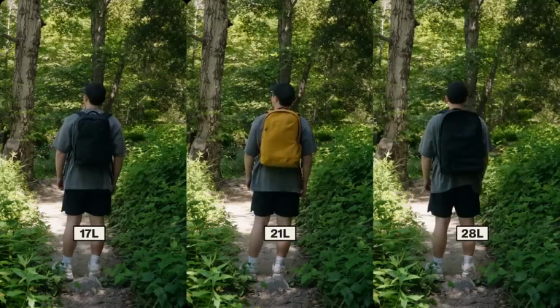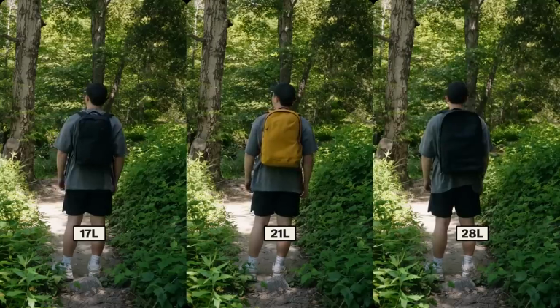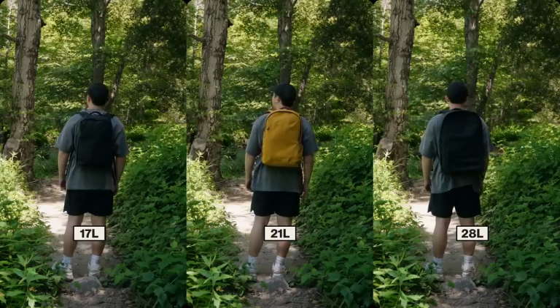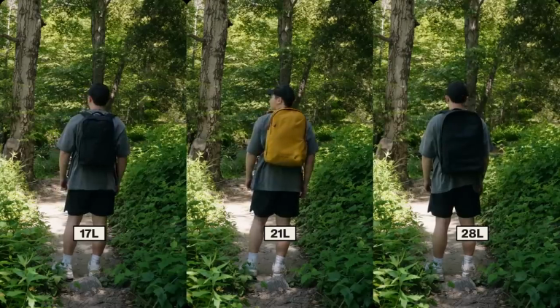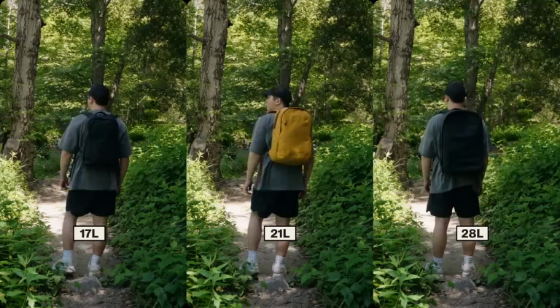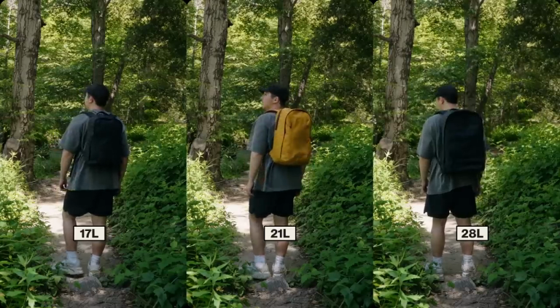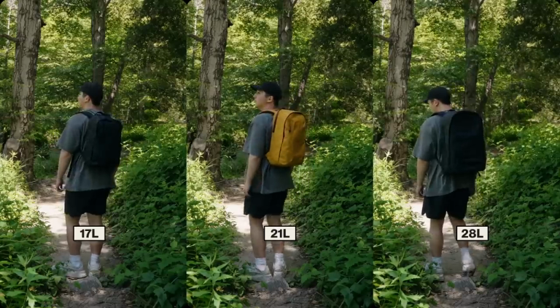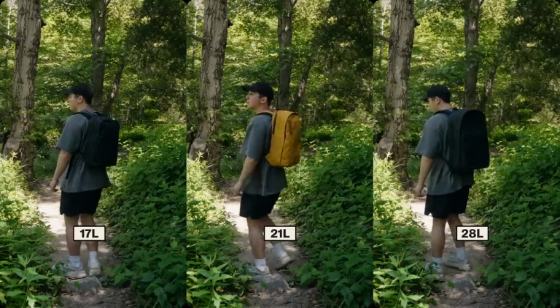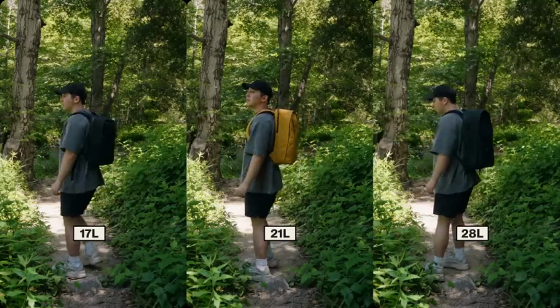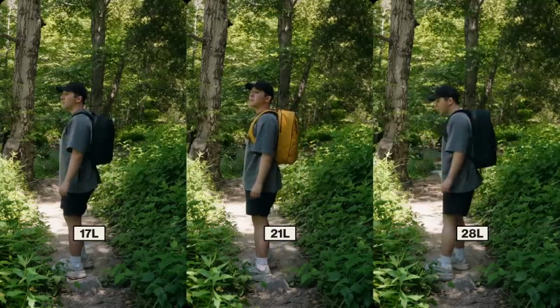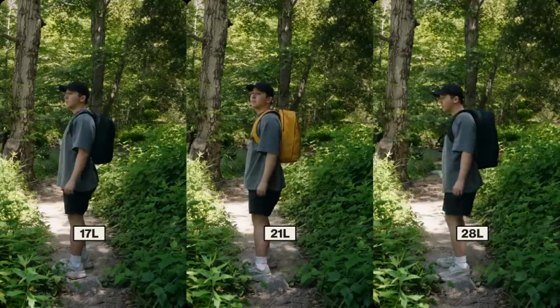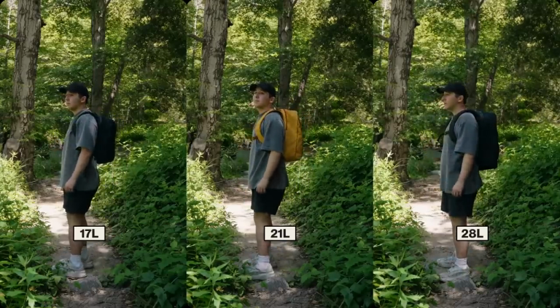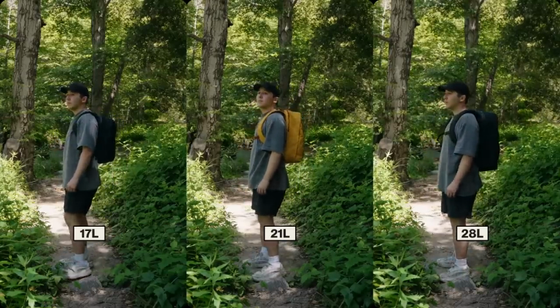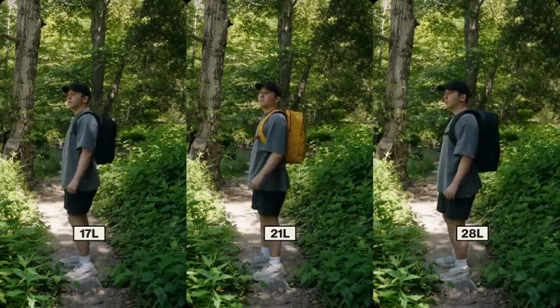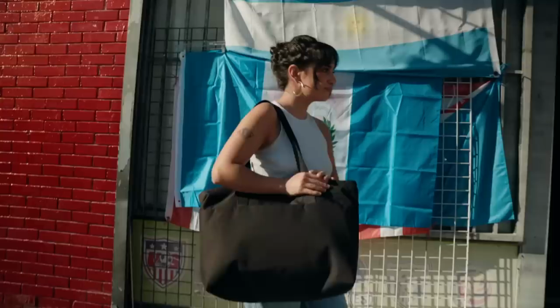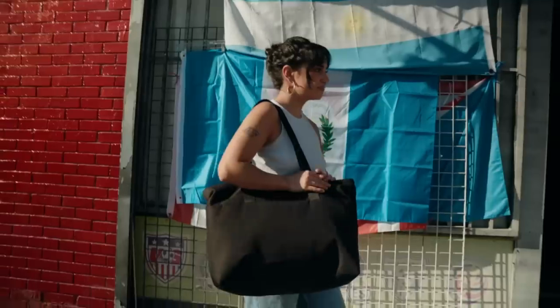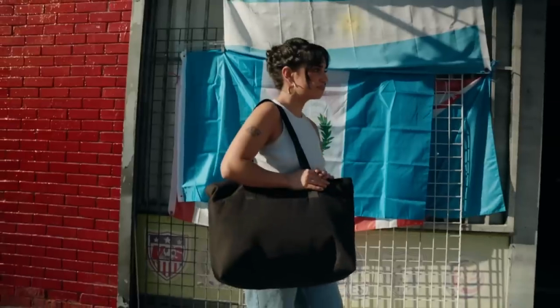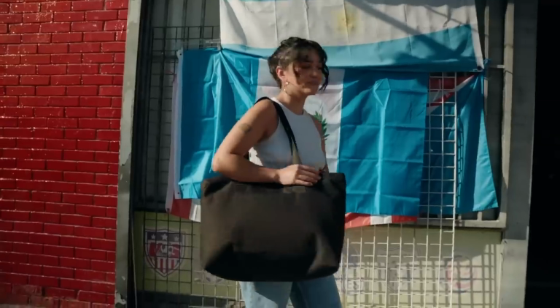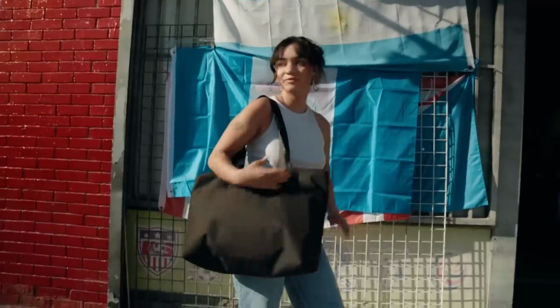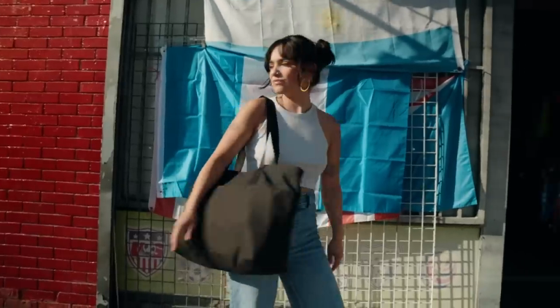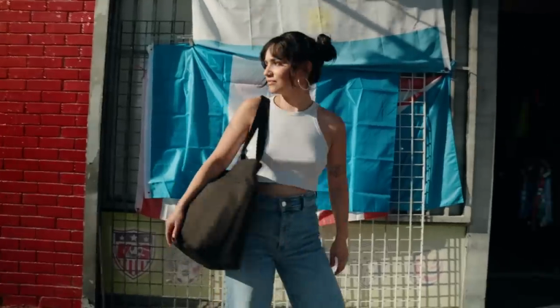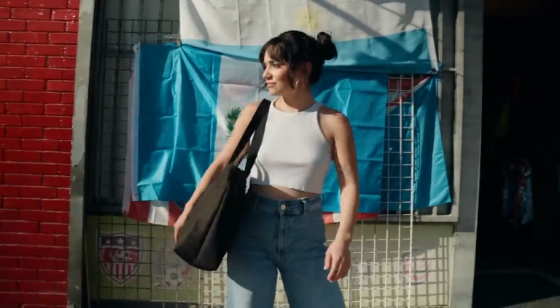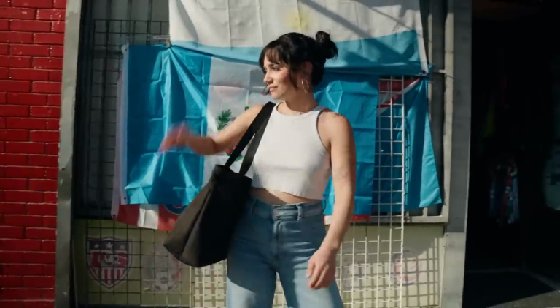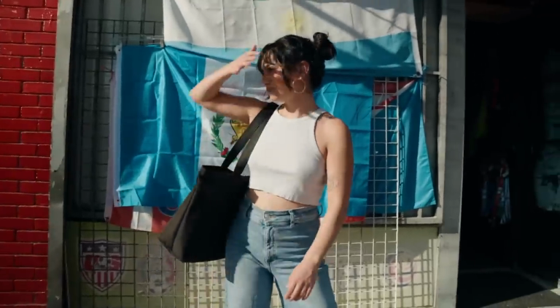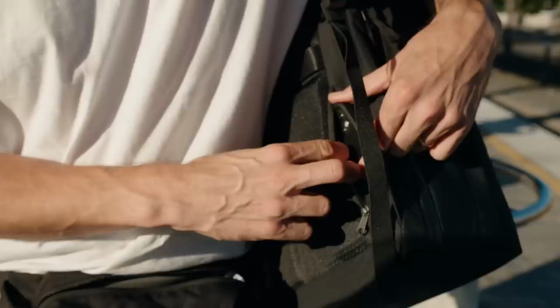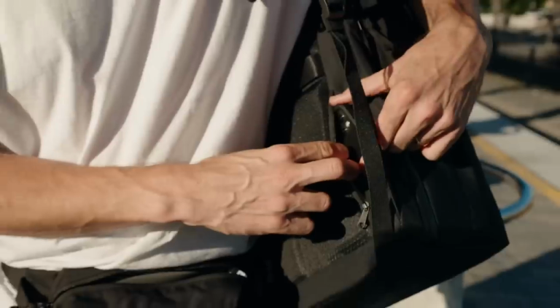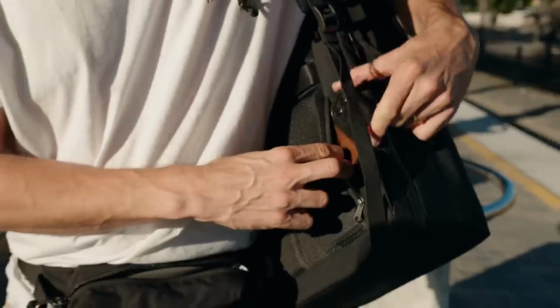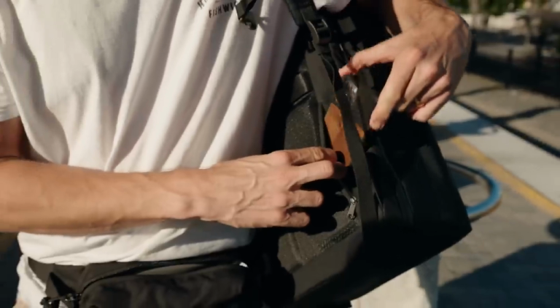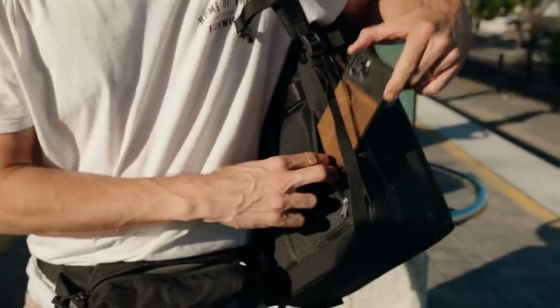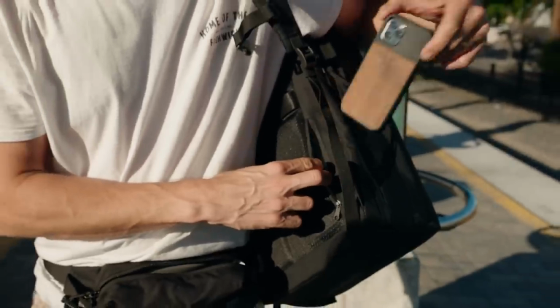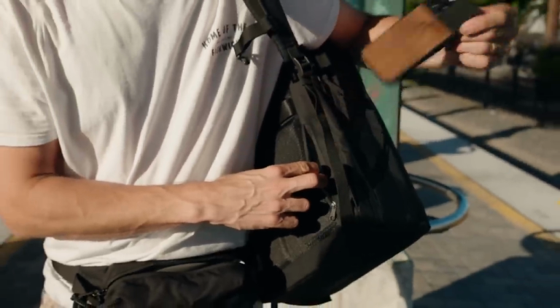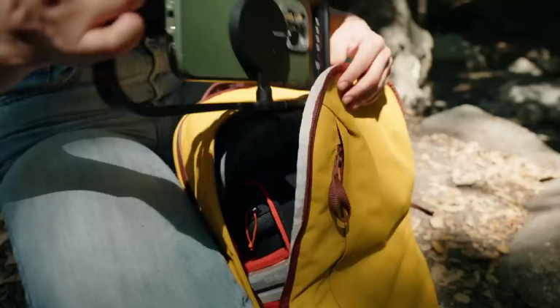28 liter, 21 liter, 17 liter, and there's a tote as well. And best of all, it's not overpriced.